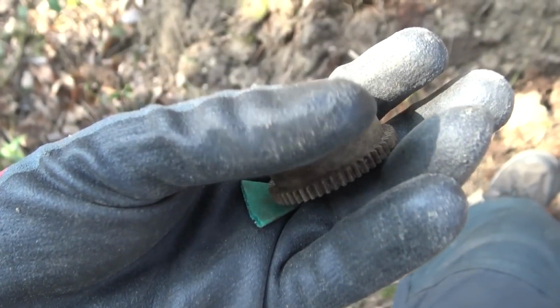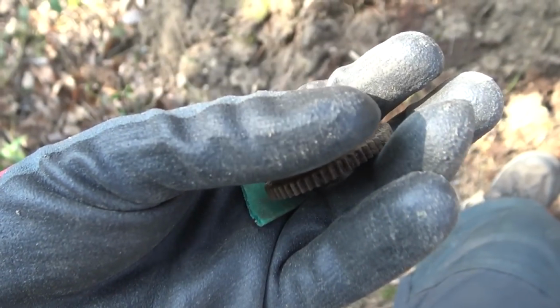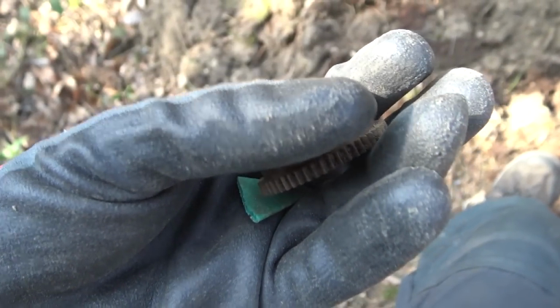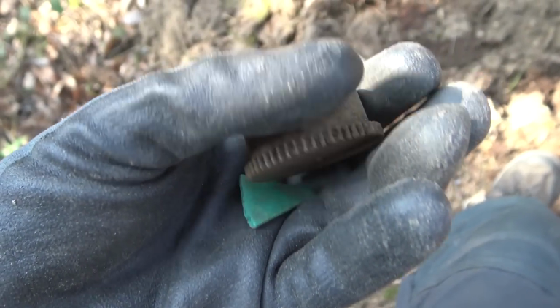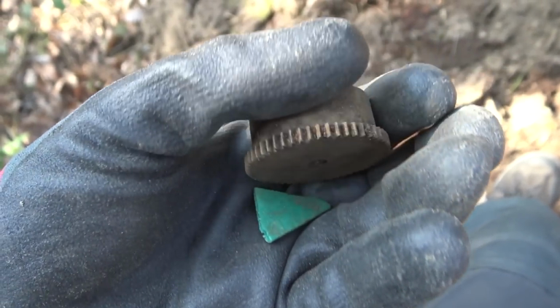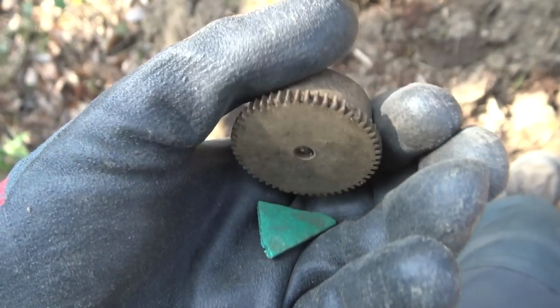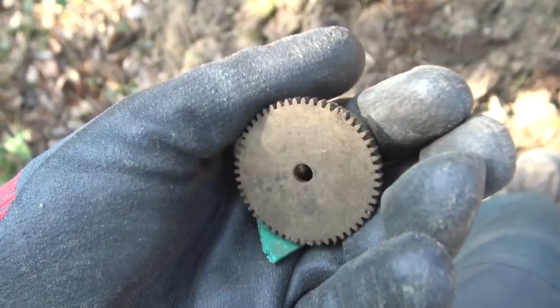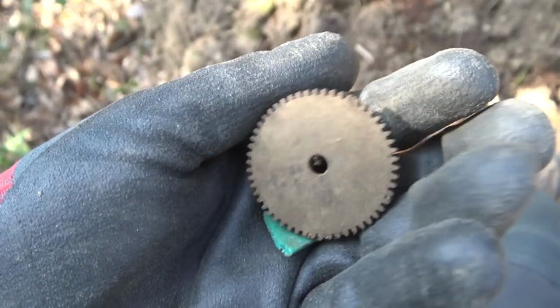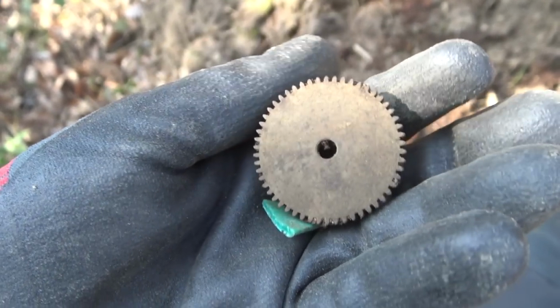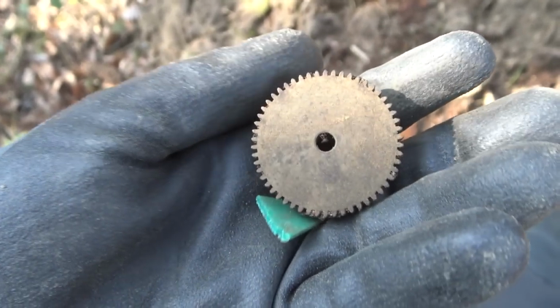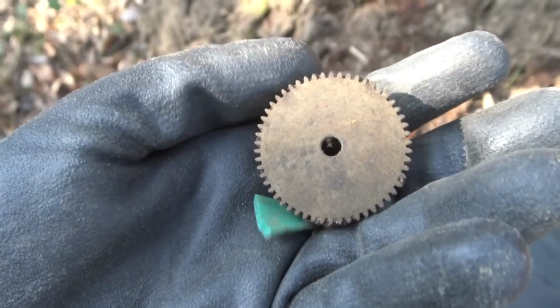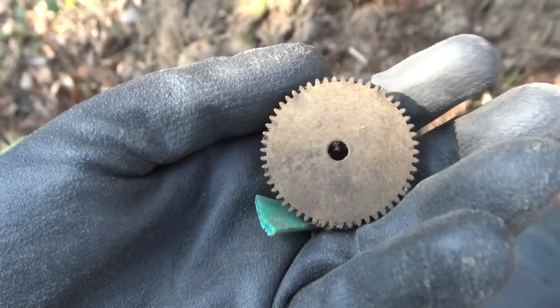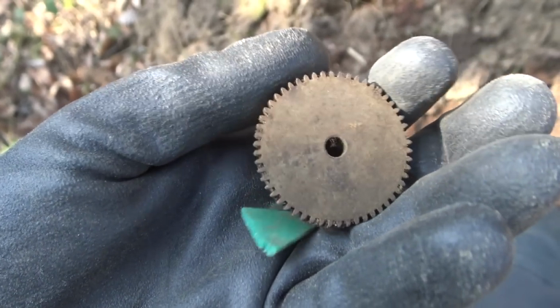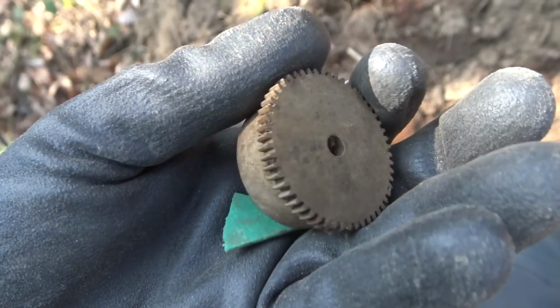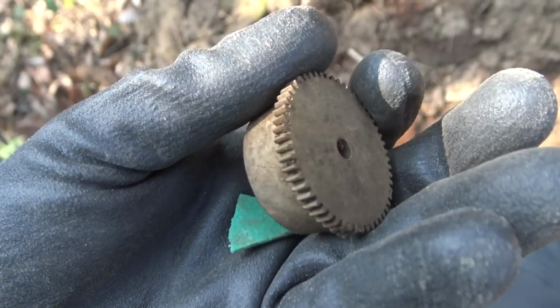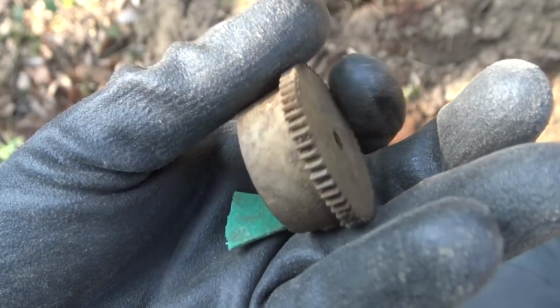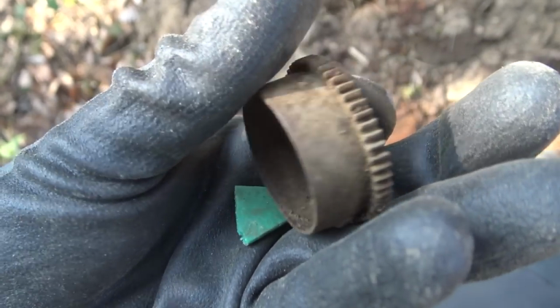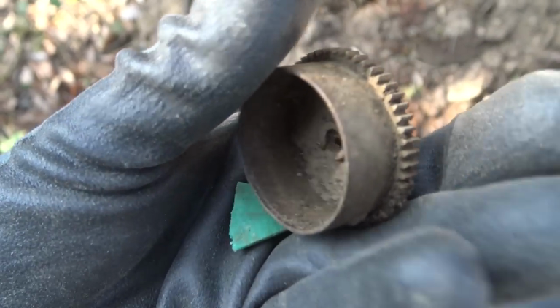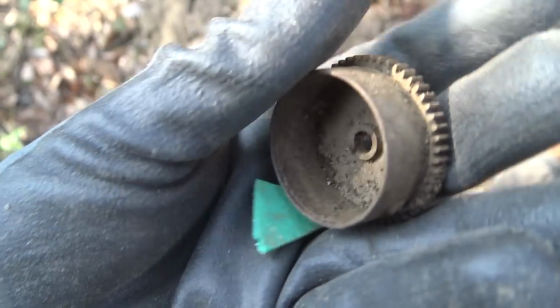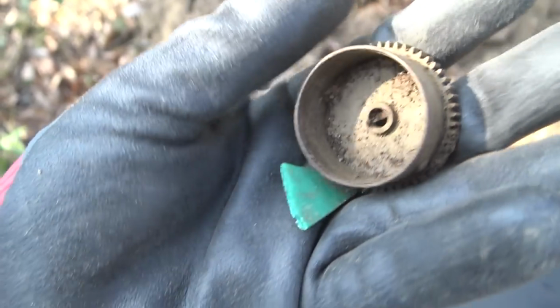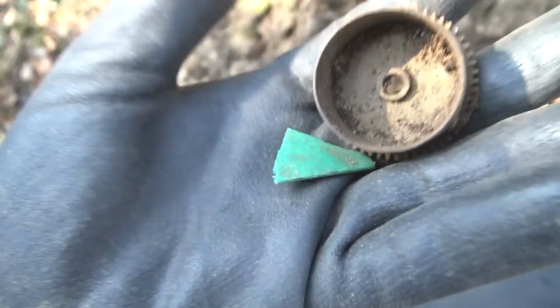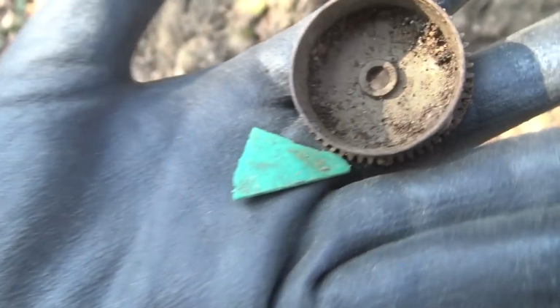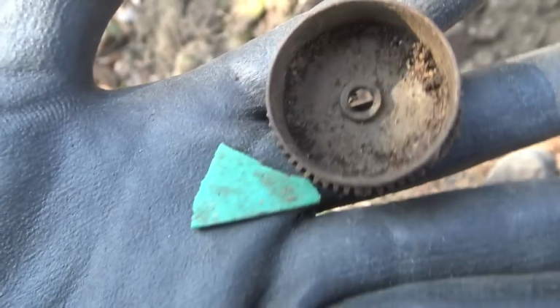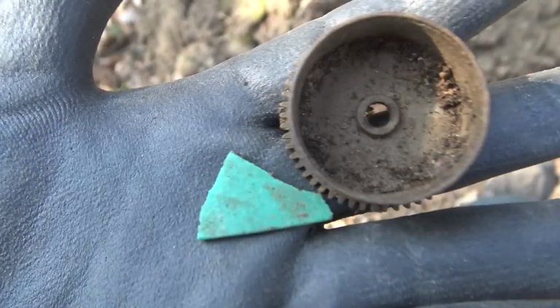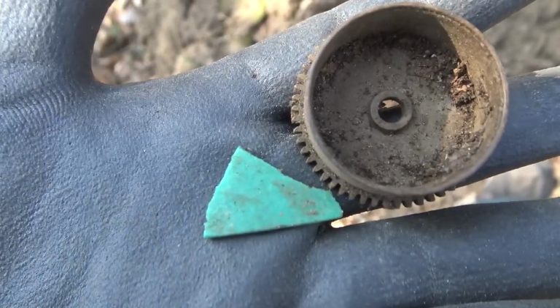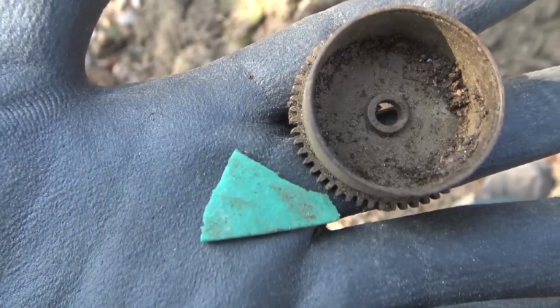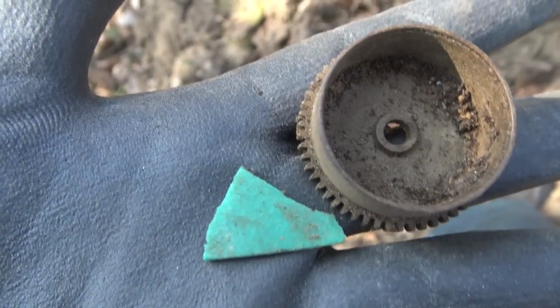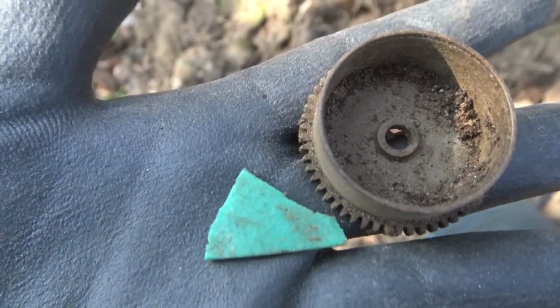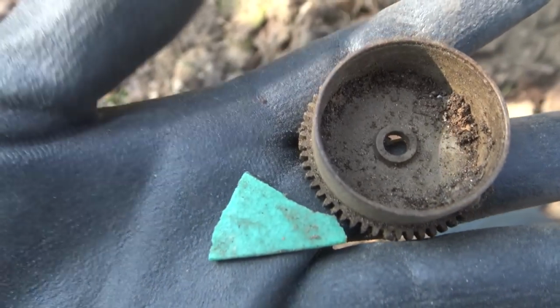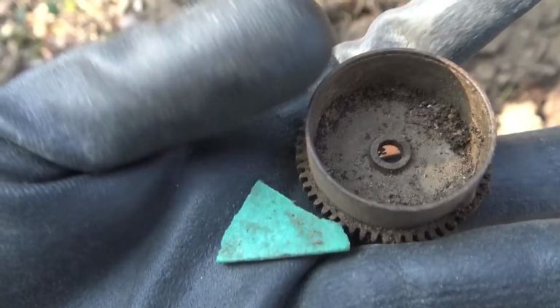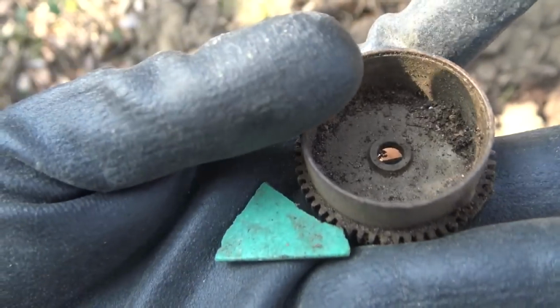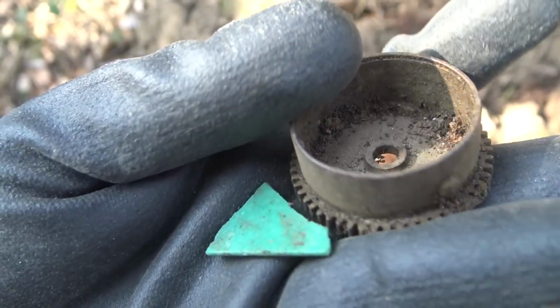The next find is this weird looking thing, and there was a piece of plastic — Bakelite — stuck to it.